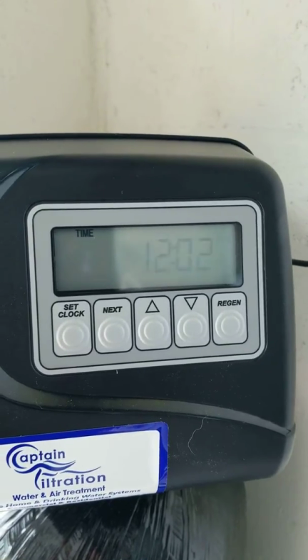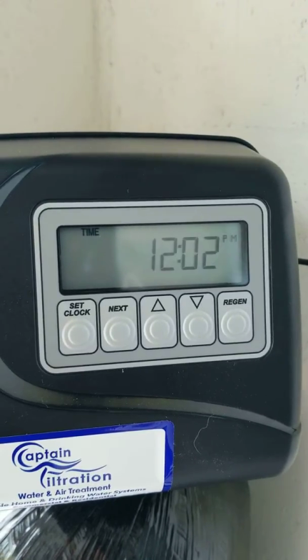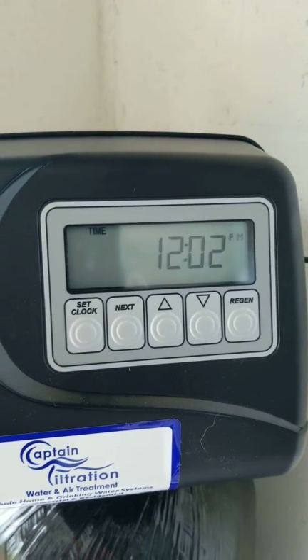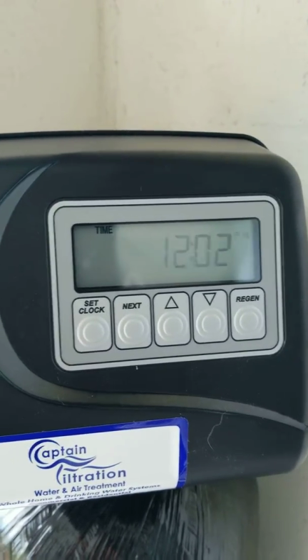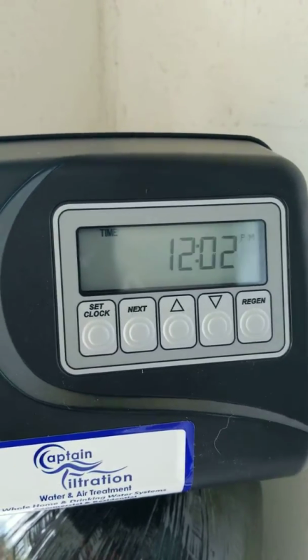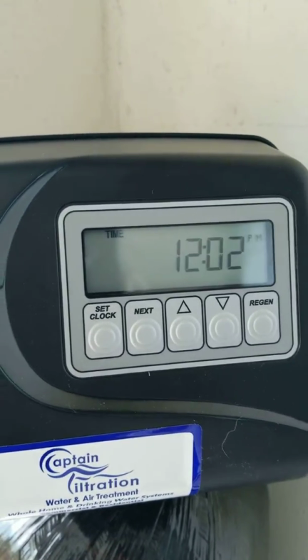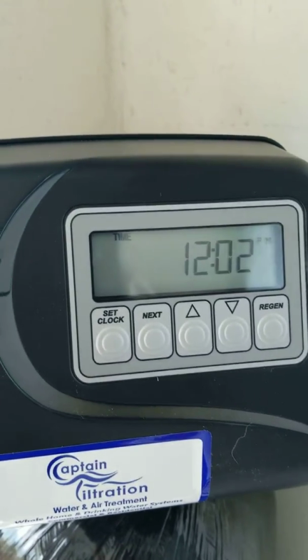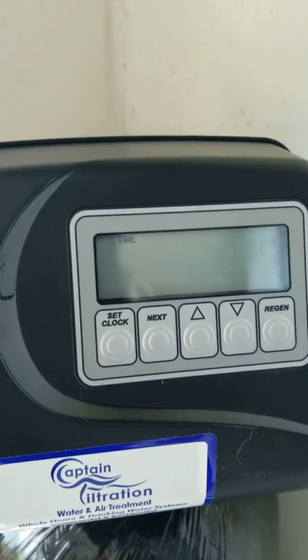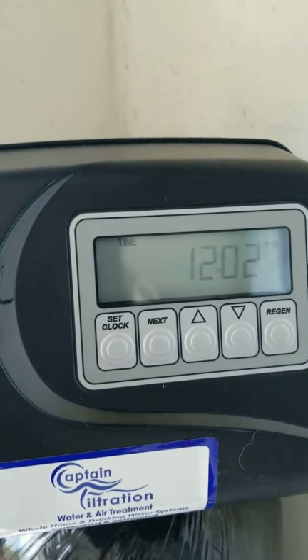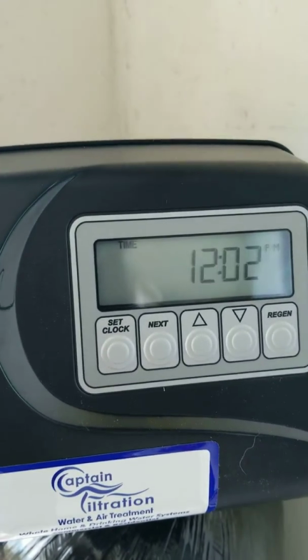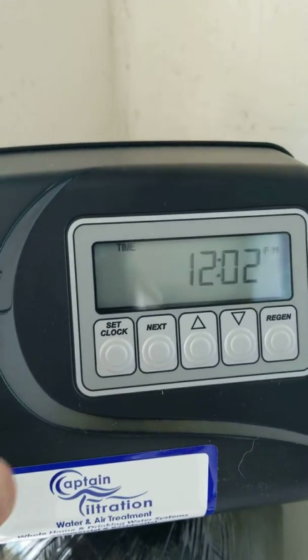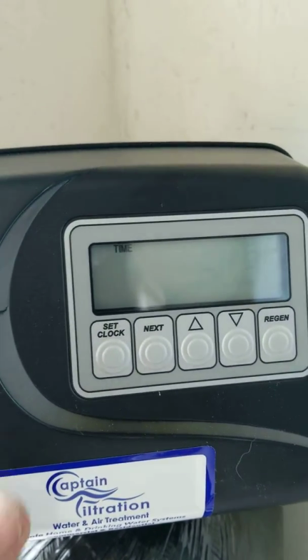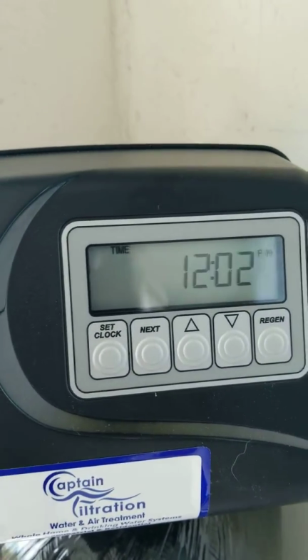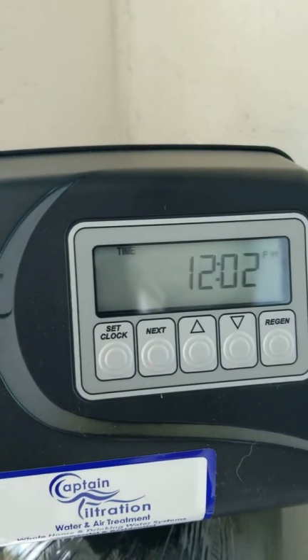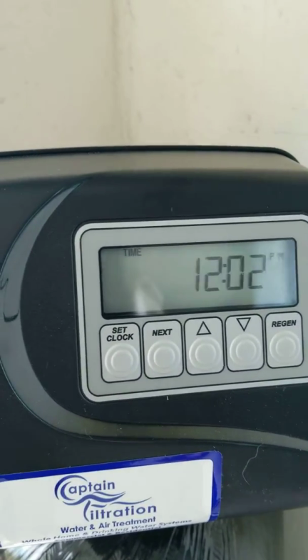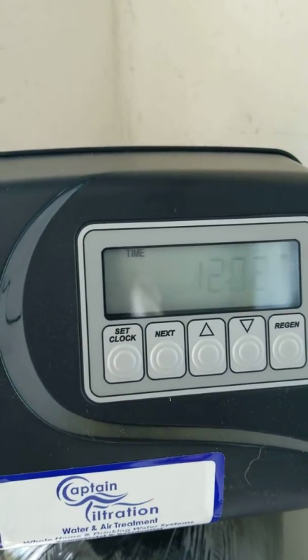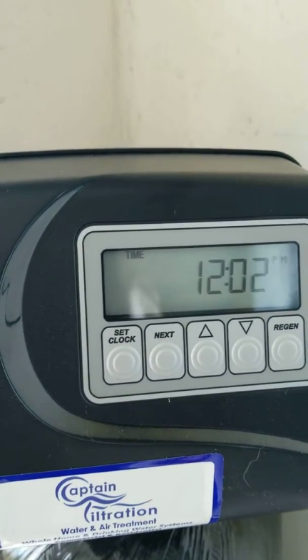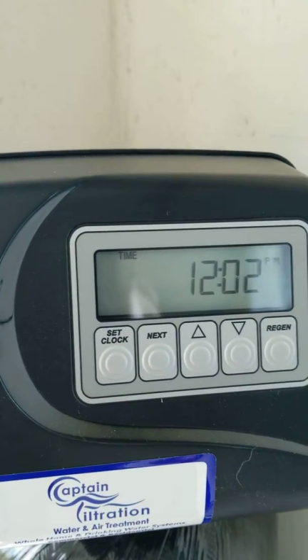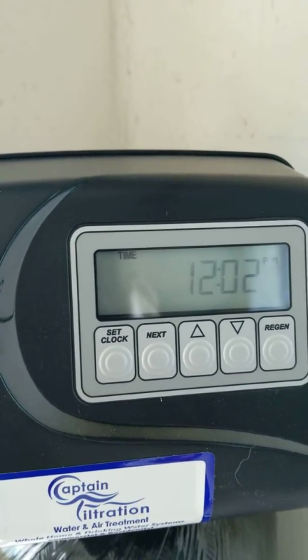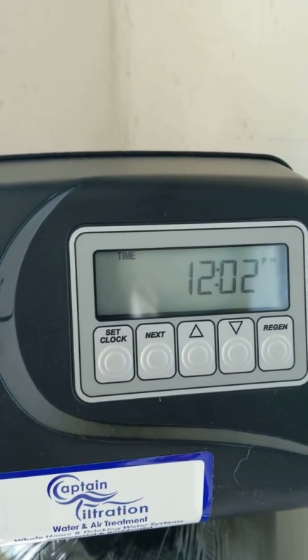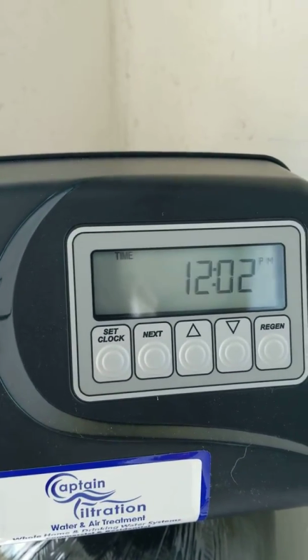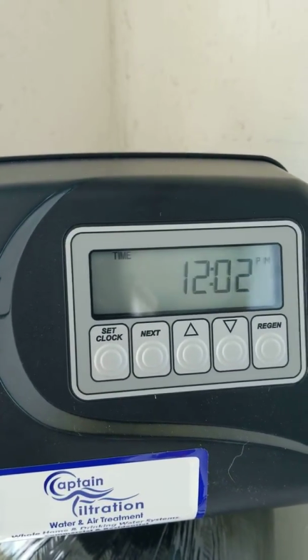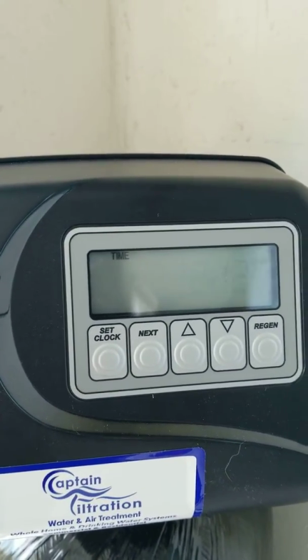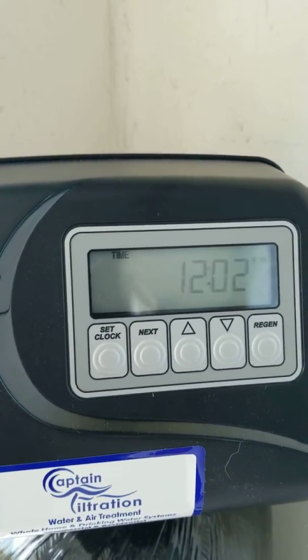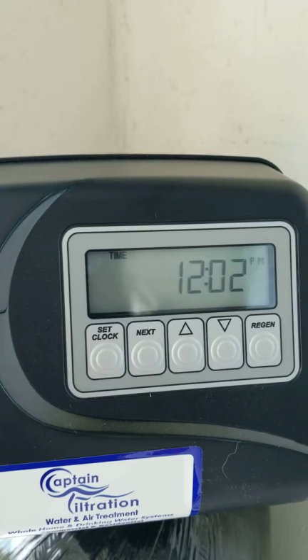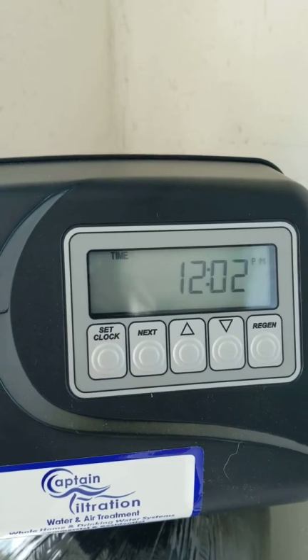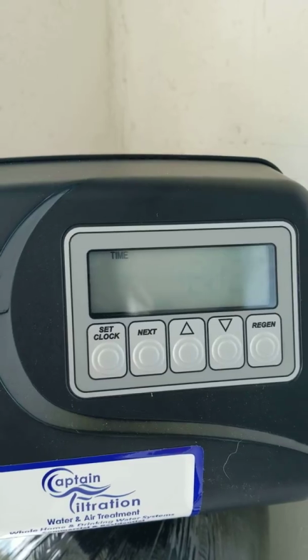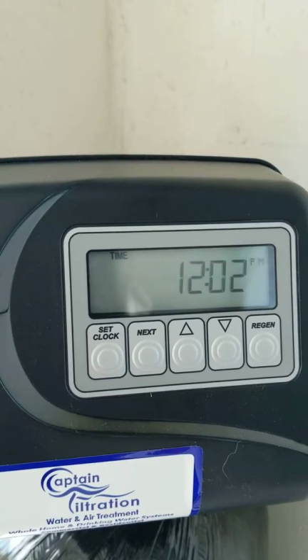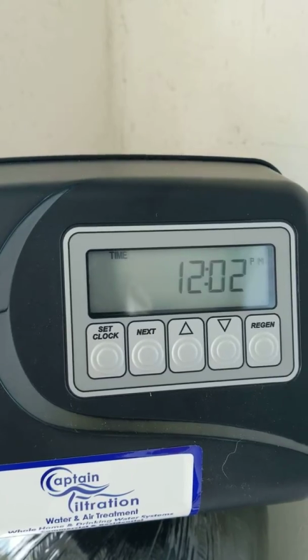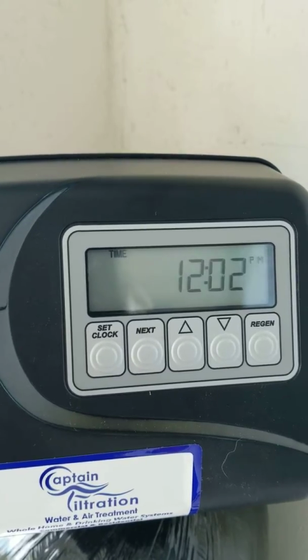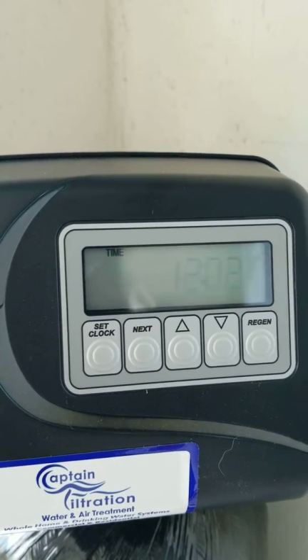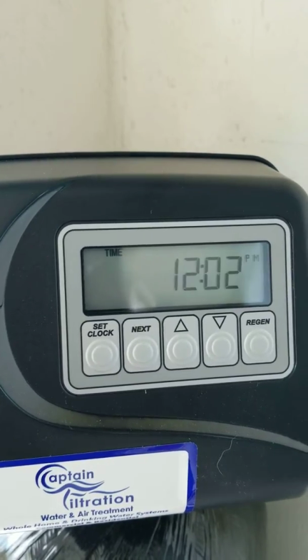Hello everyone, this is how you set a CLAC 5 button water softener controller.